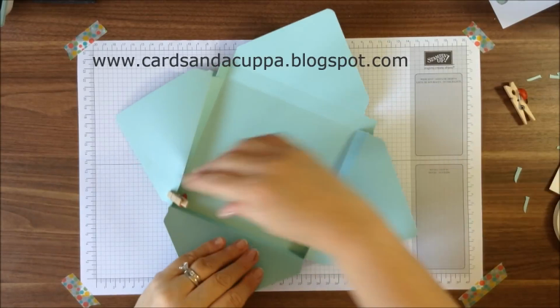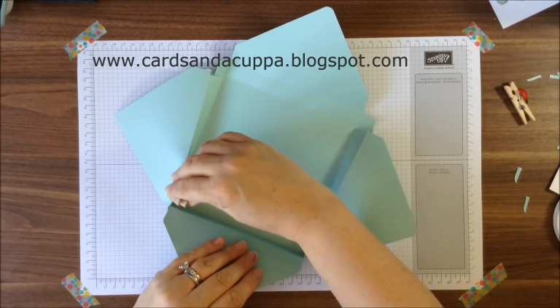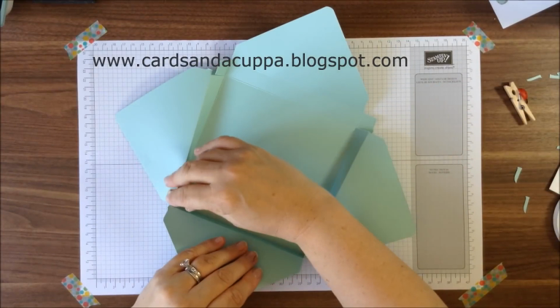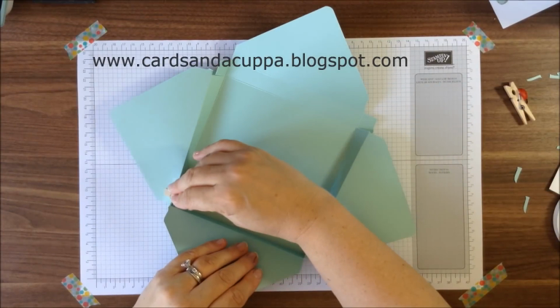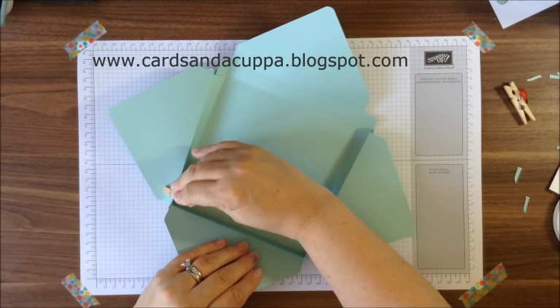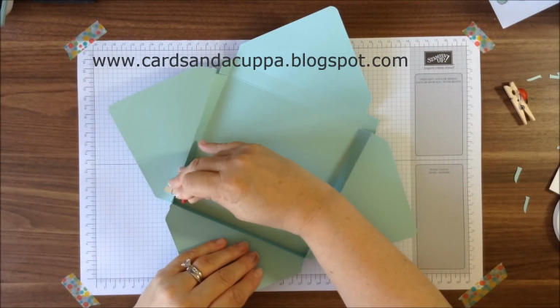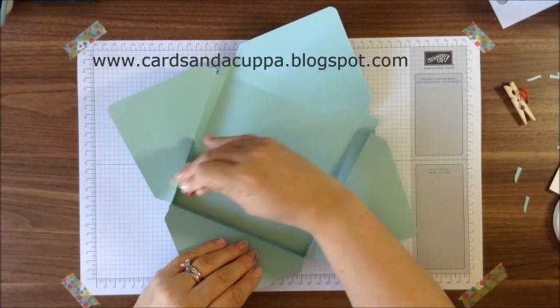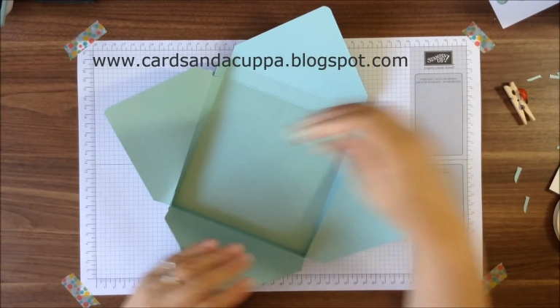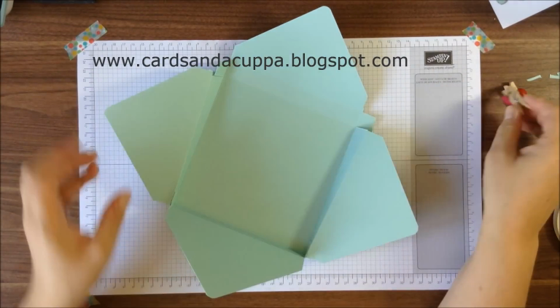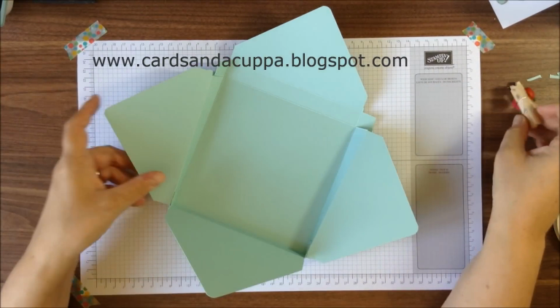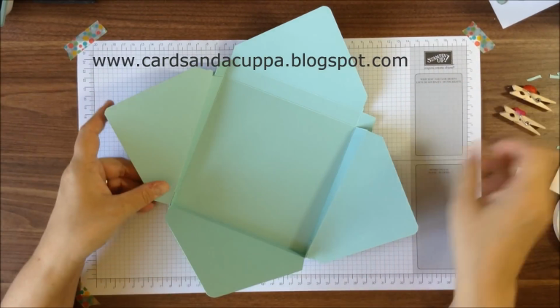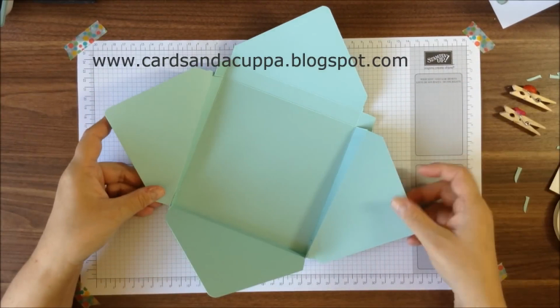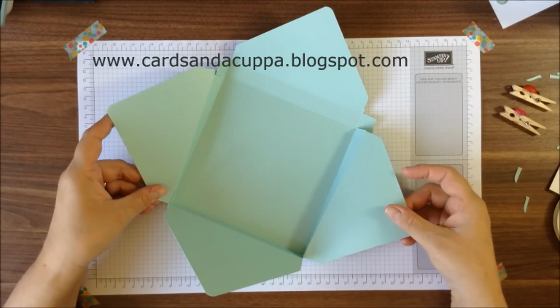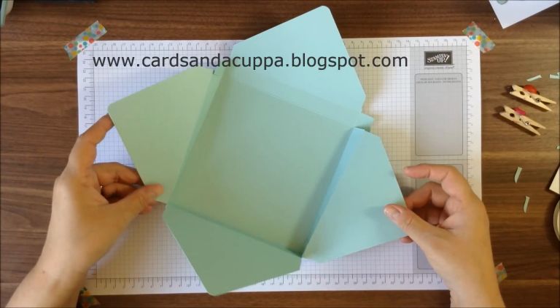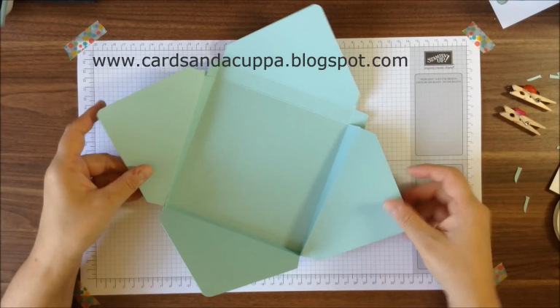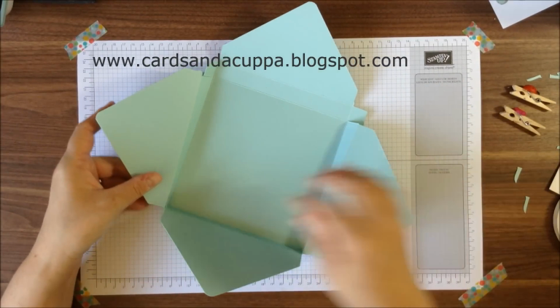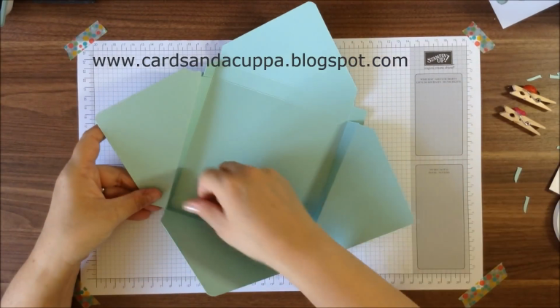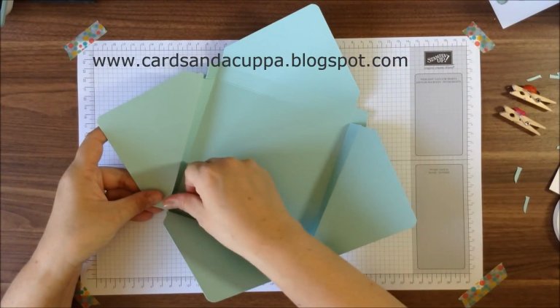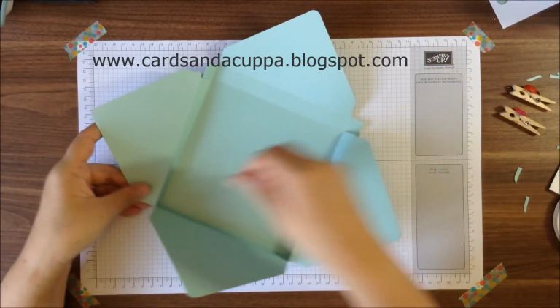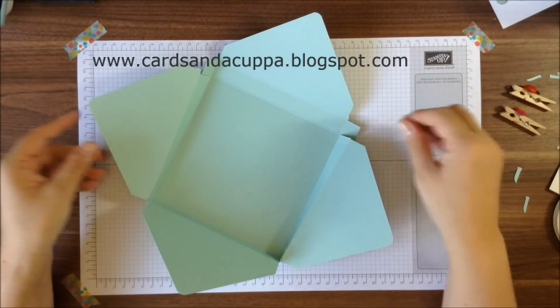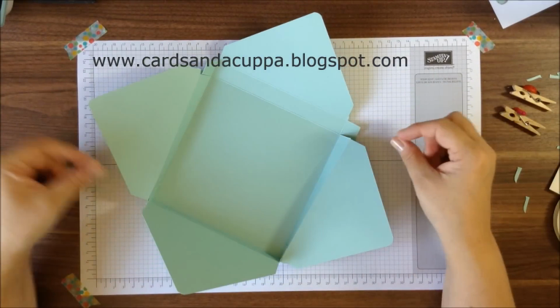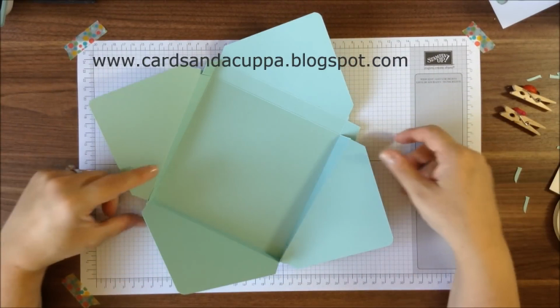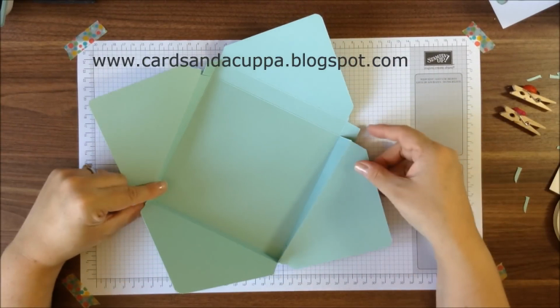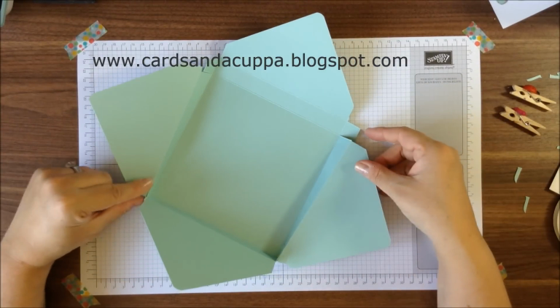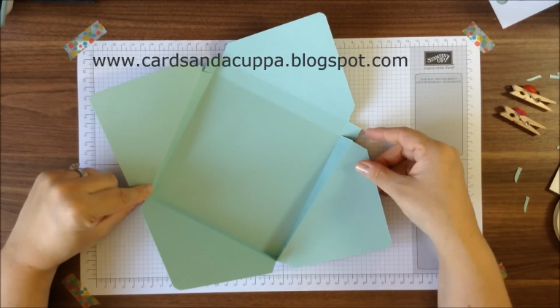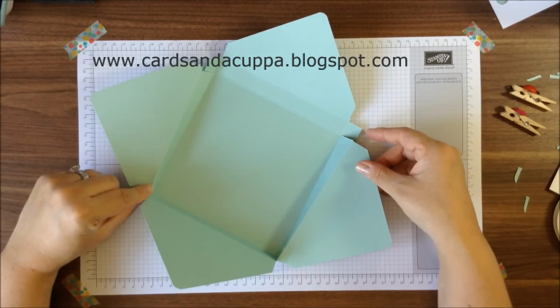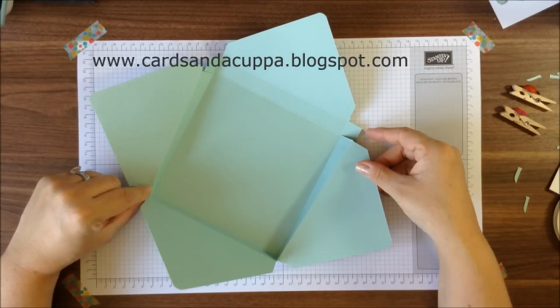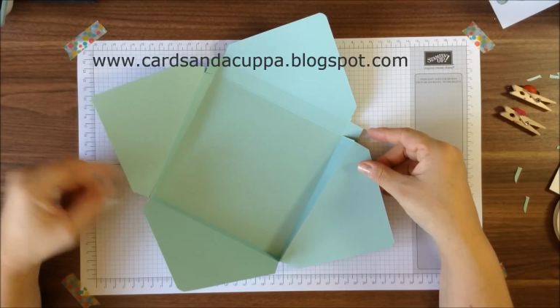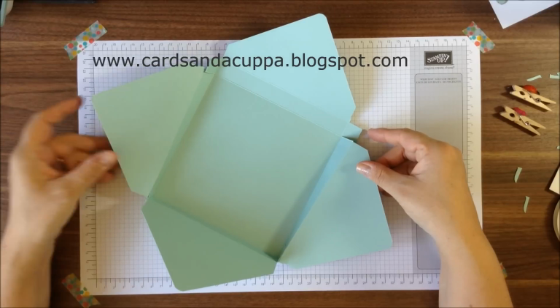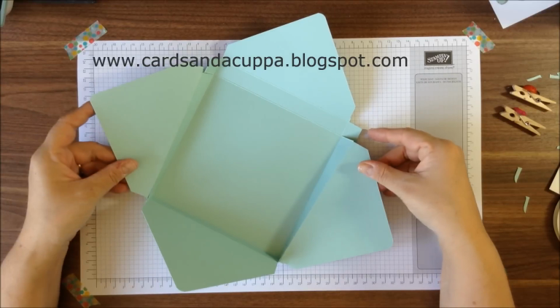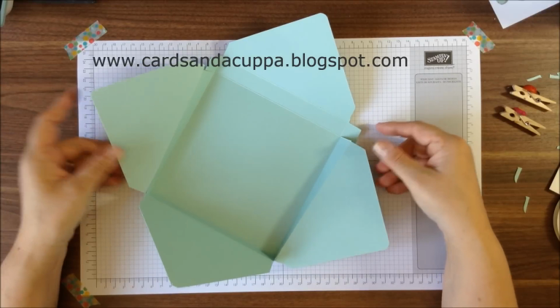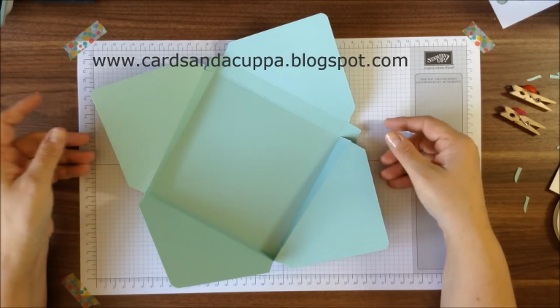I just left that for maybe two minutes just to make sure that these flaps were quite secure with the glue.